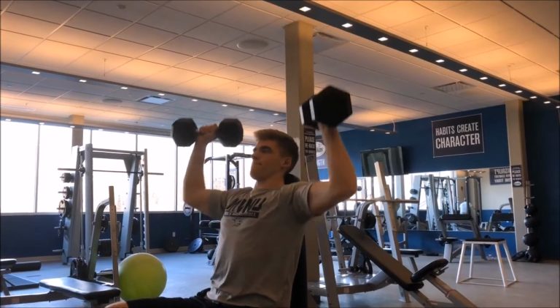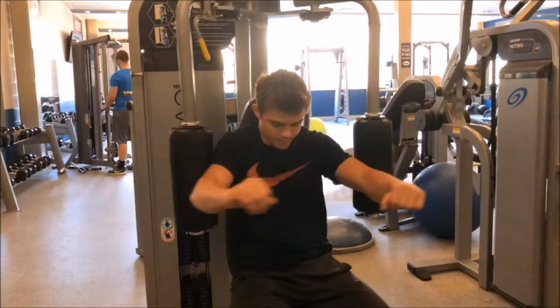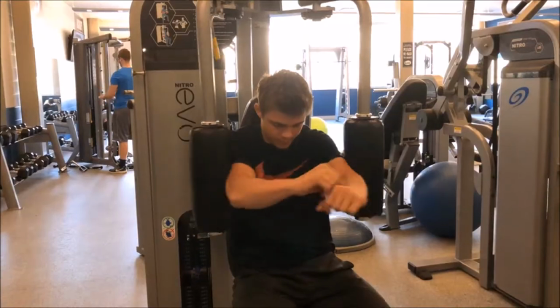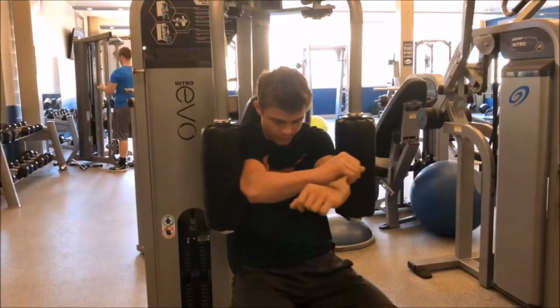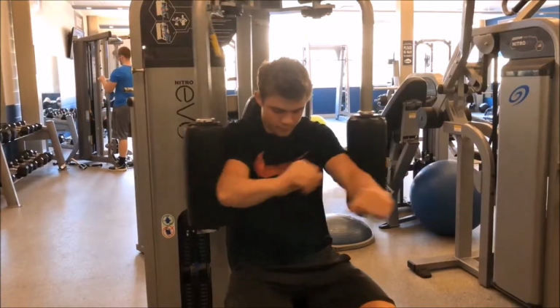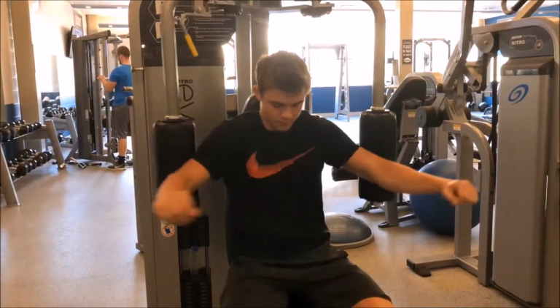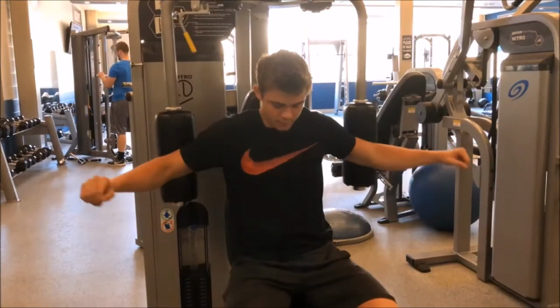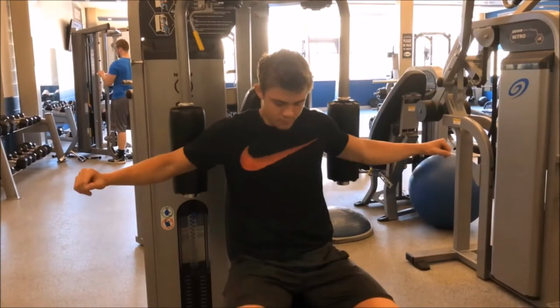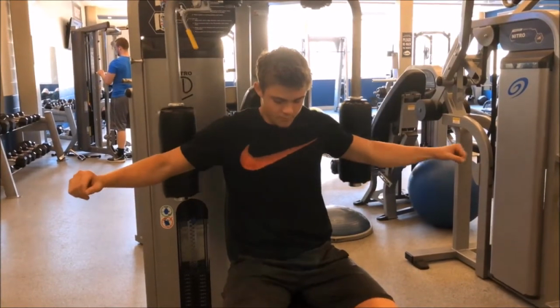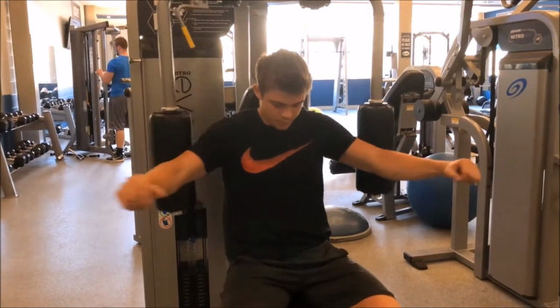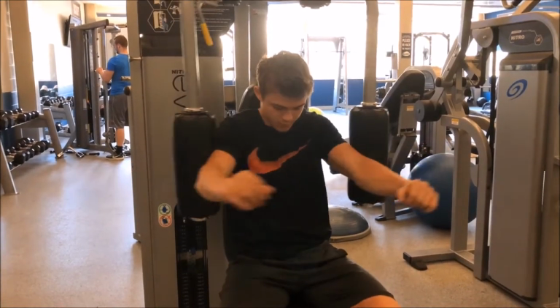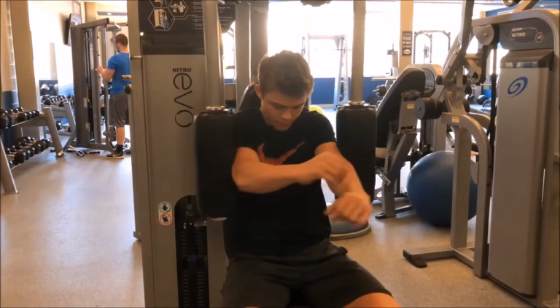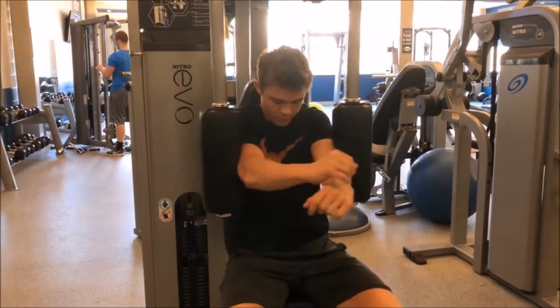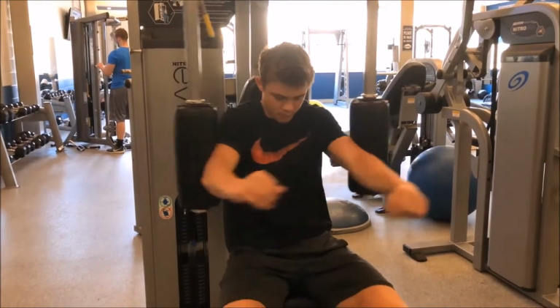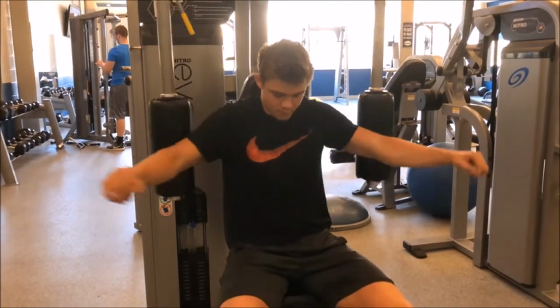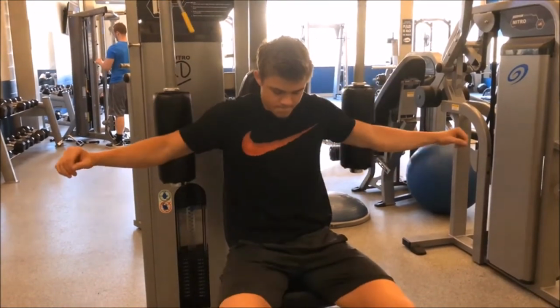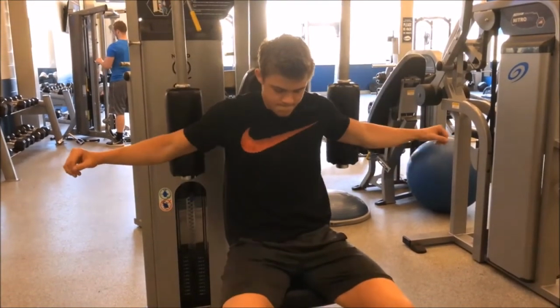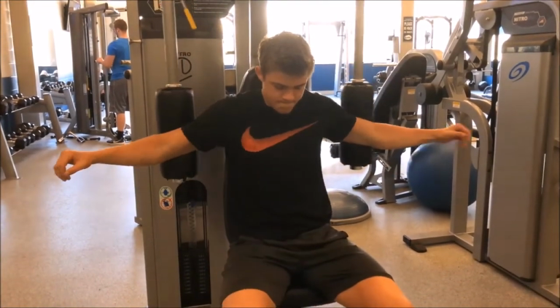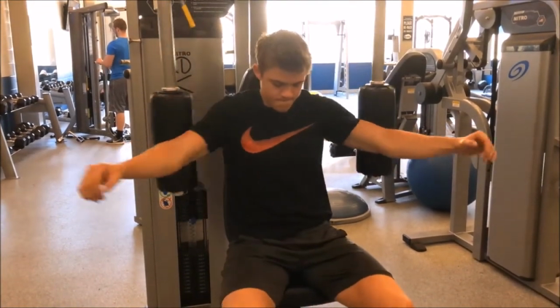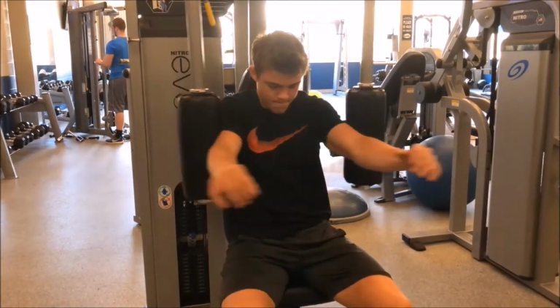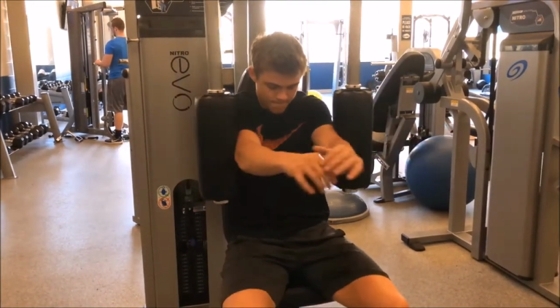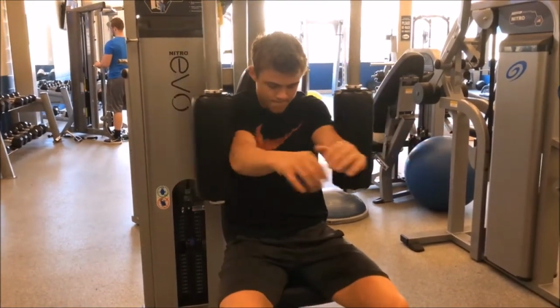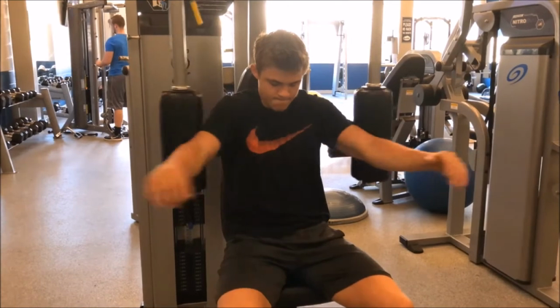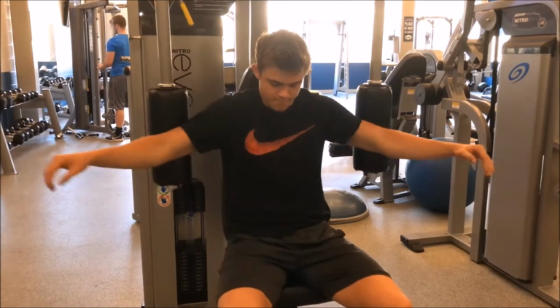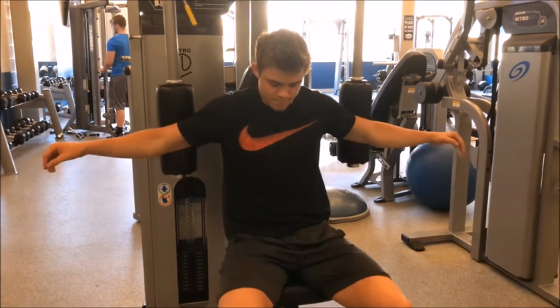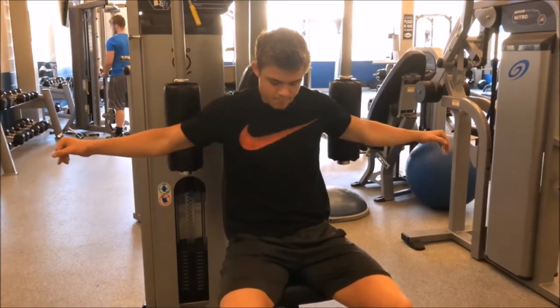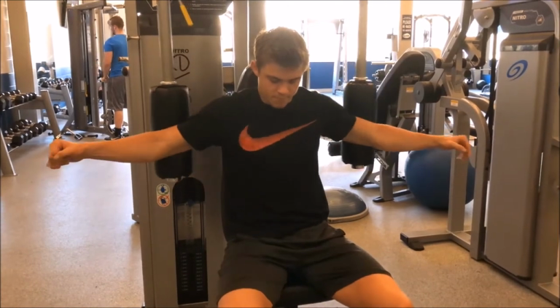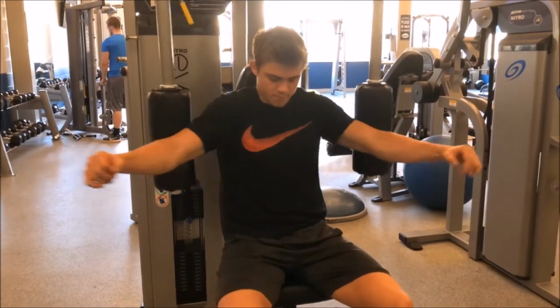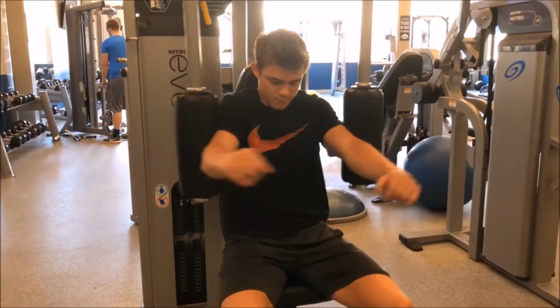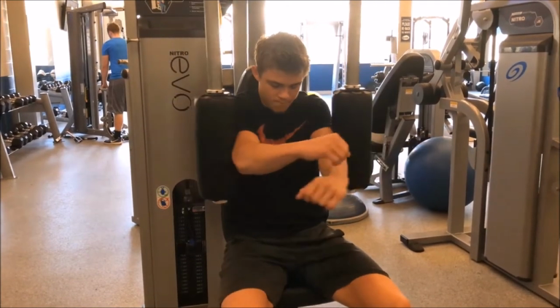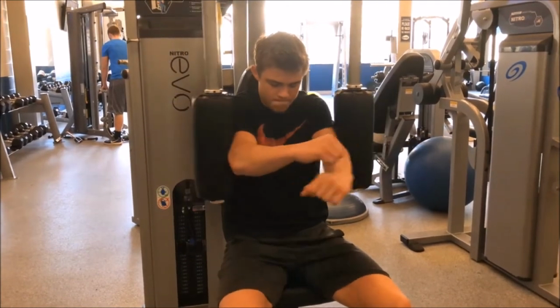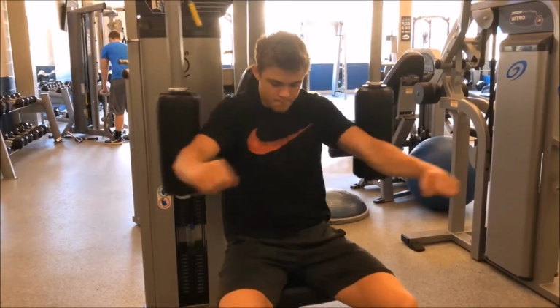This is rear delt flies, which really targets the back deltoids.